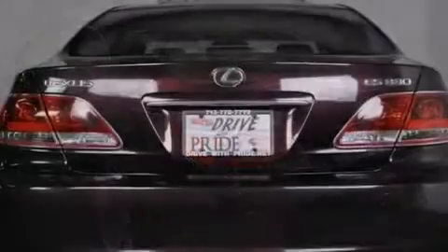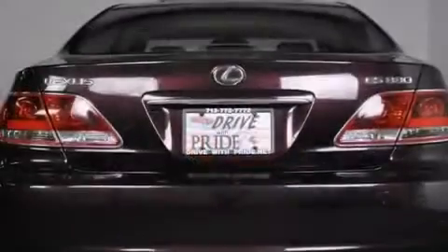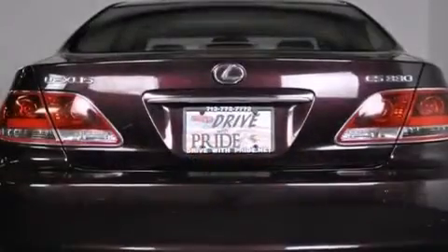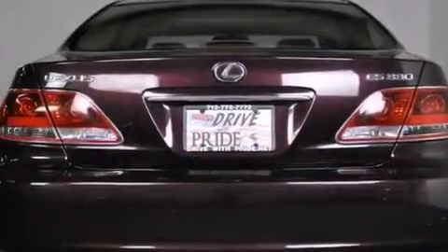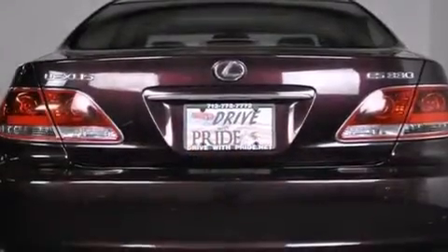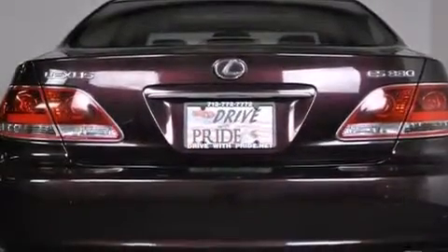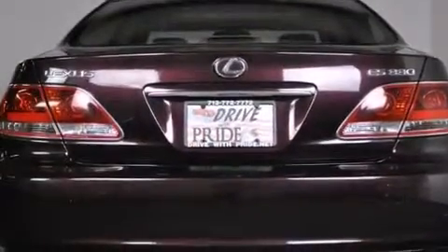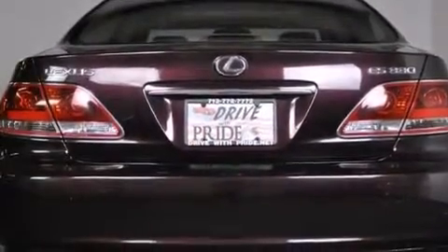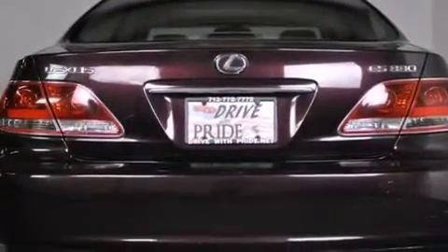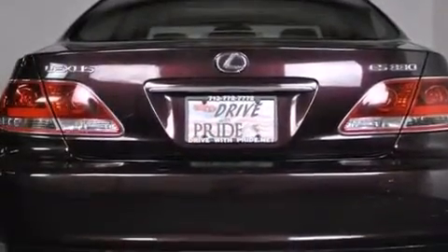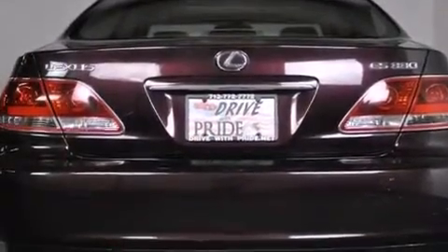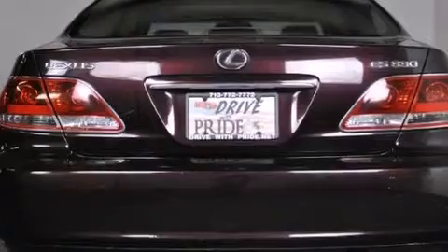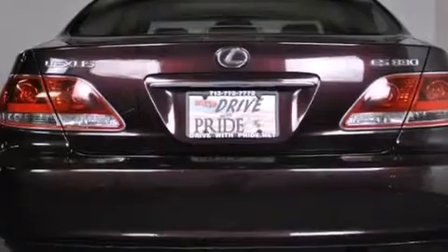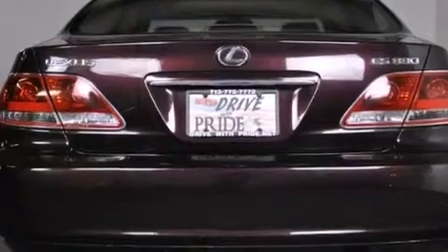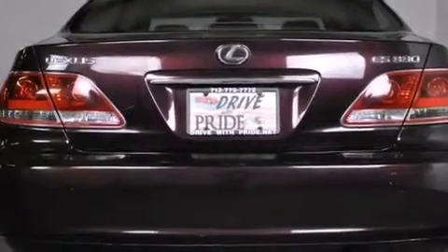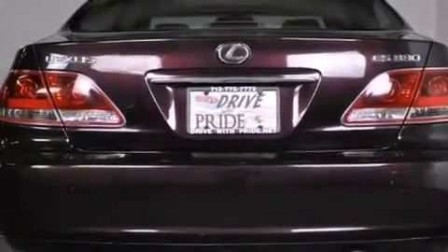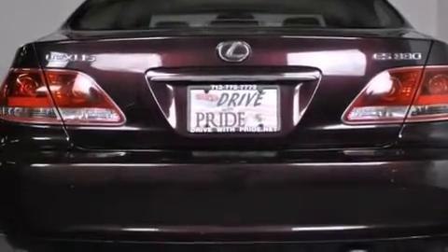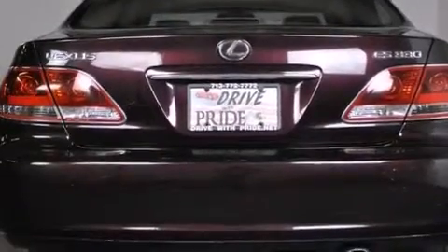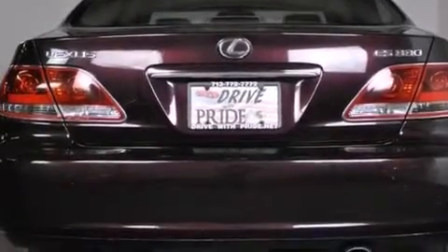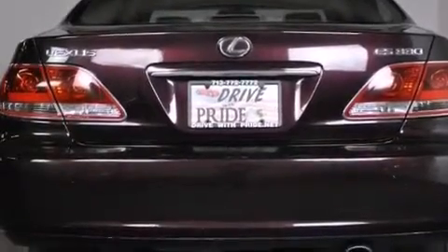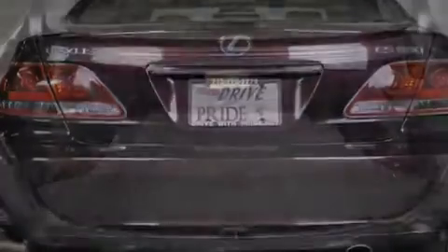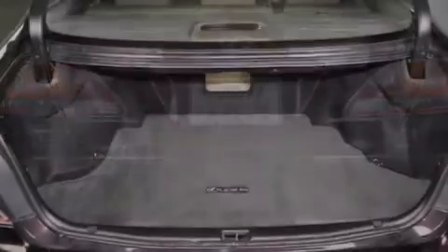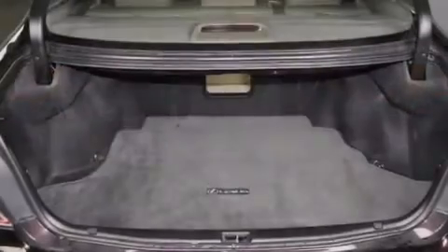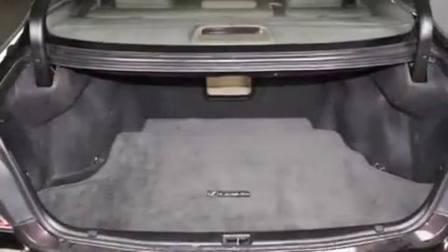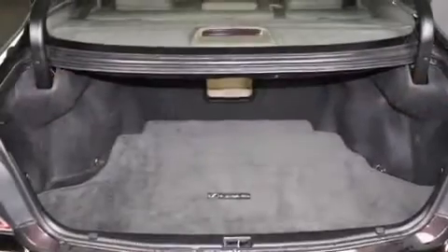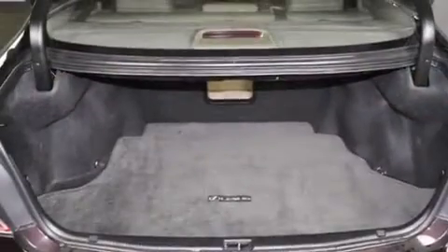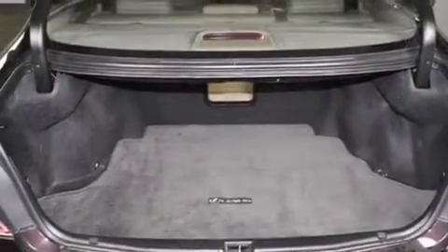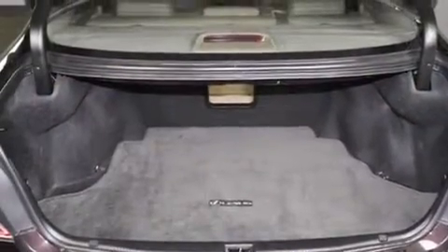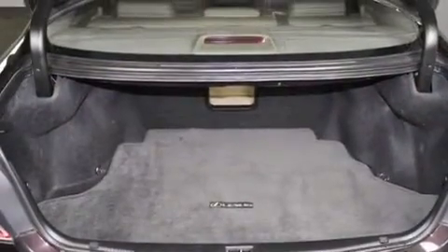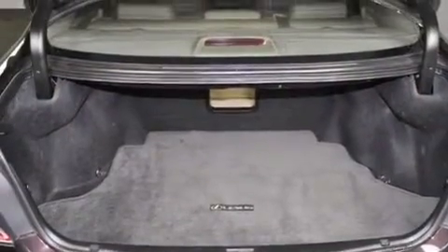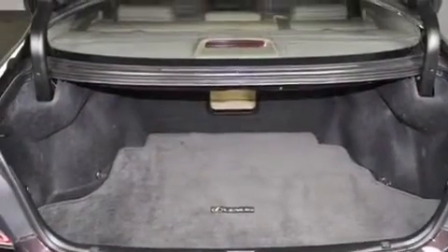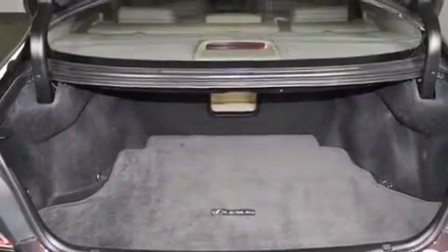With an EPA estimated rating of 29 miles per gallon on the highway, fuel efficiency does not take a back seat.